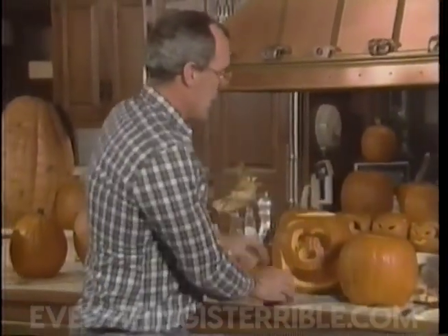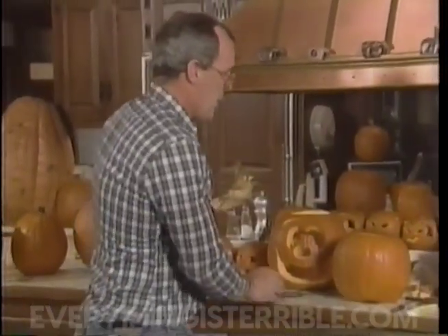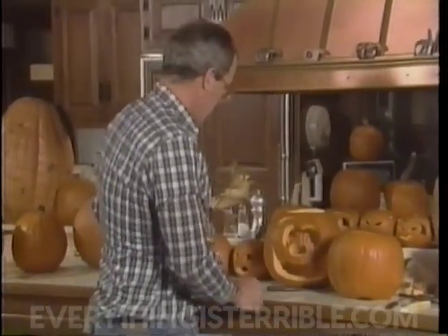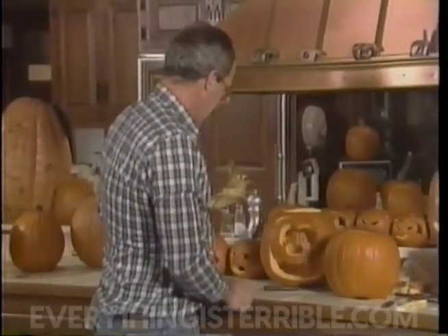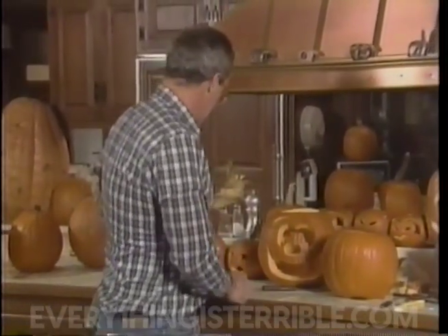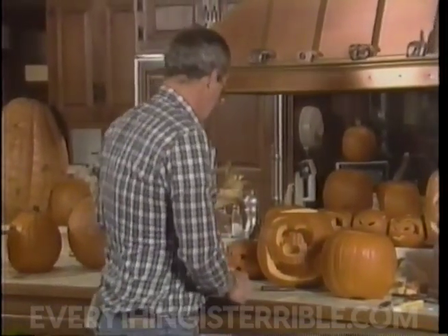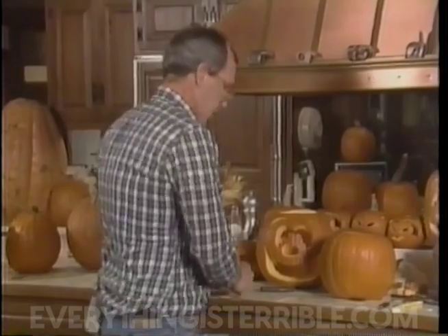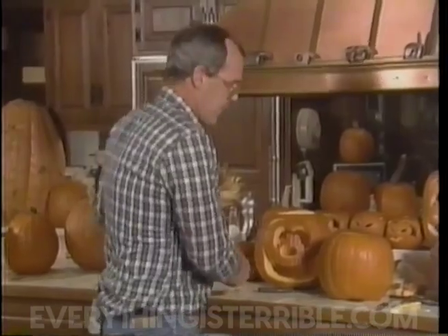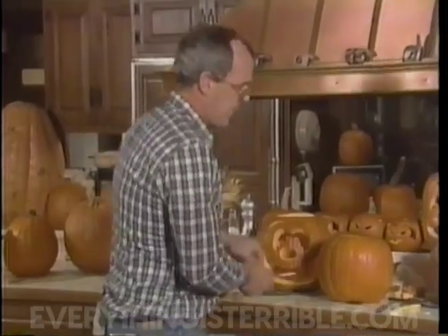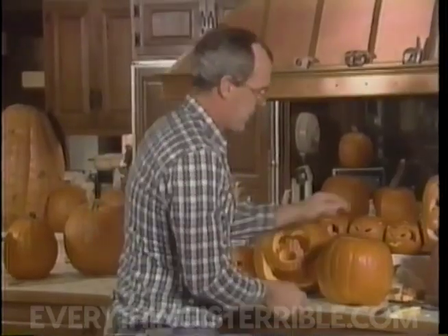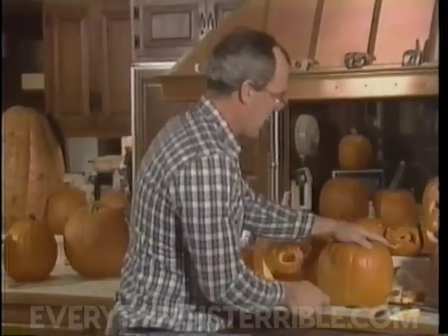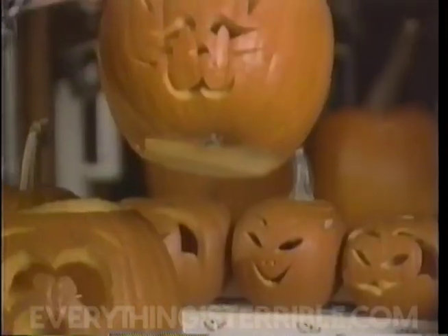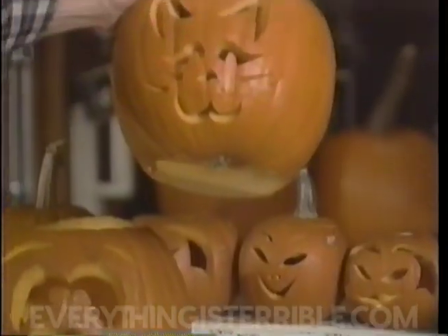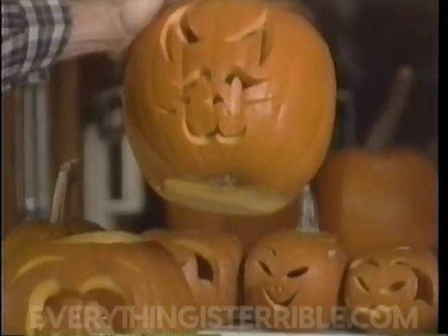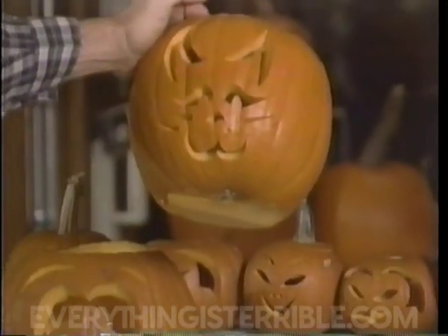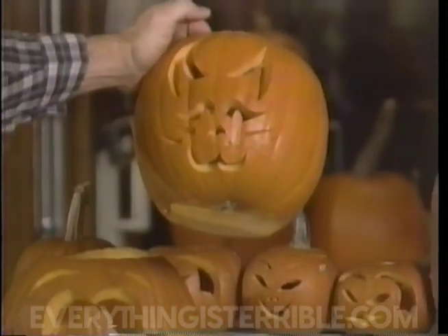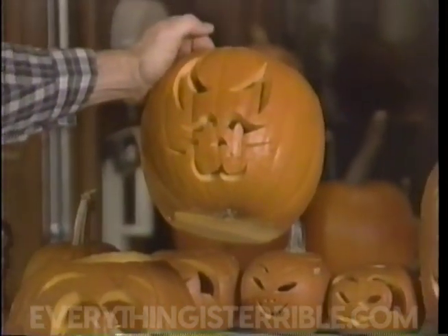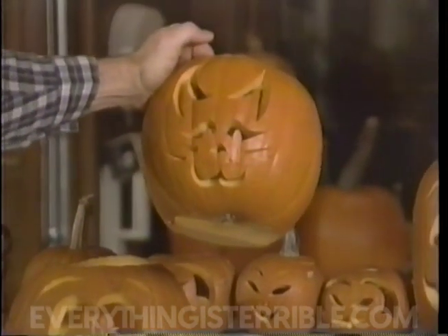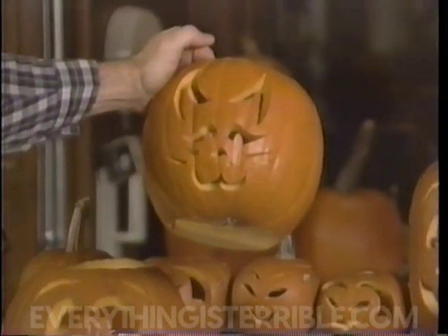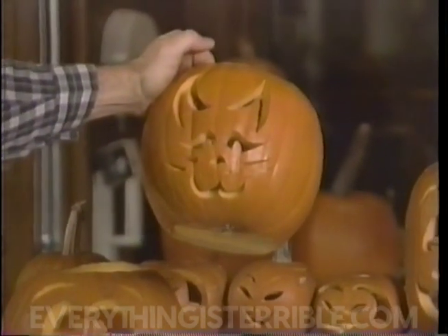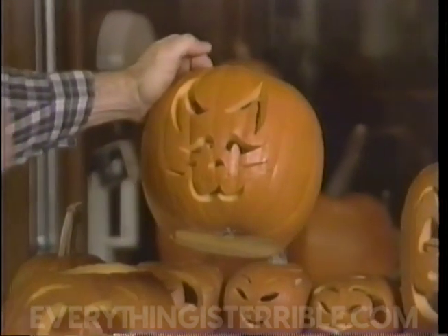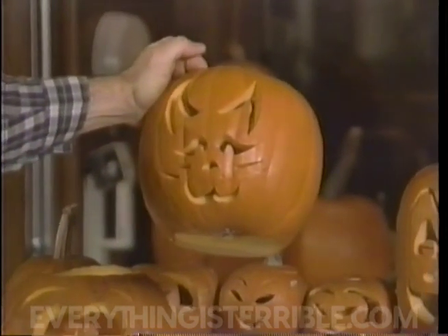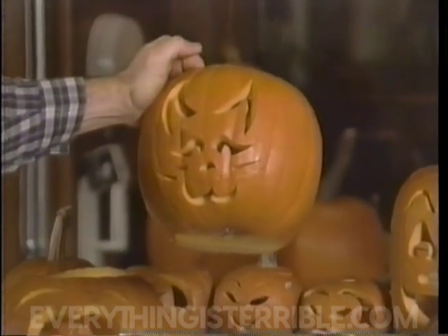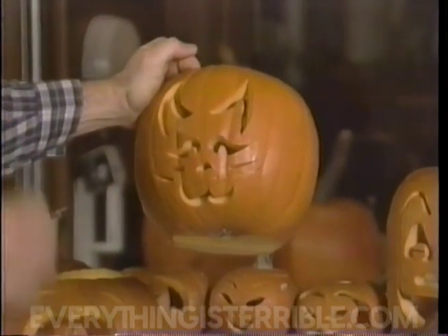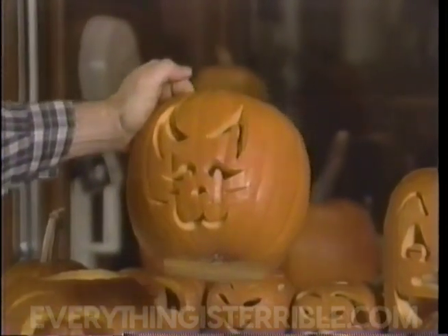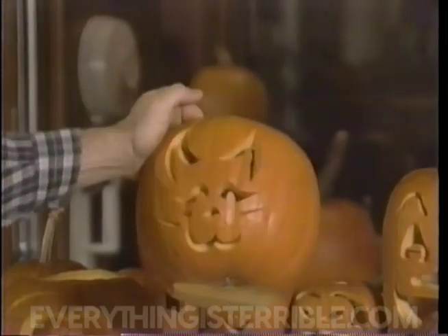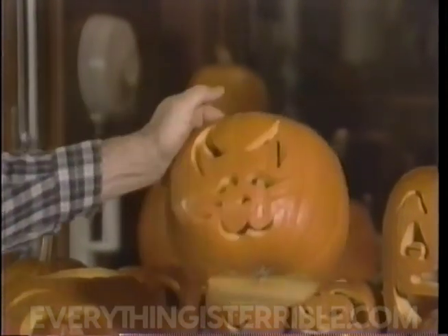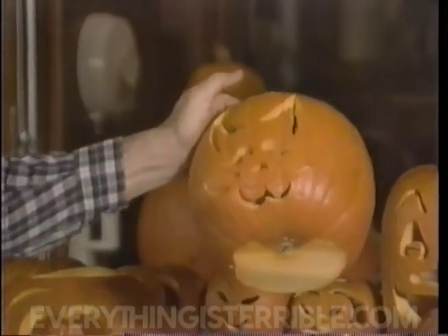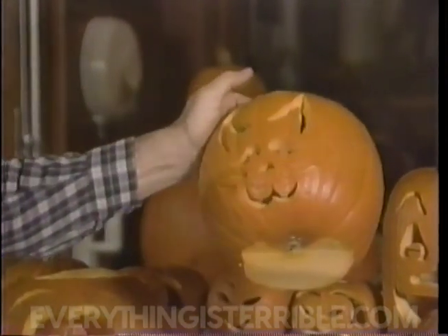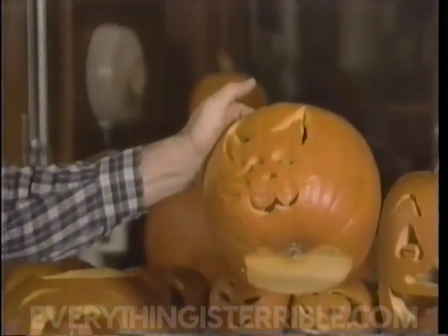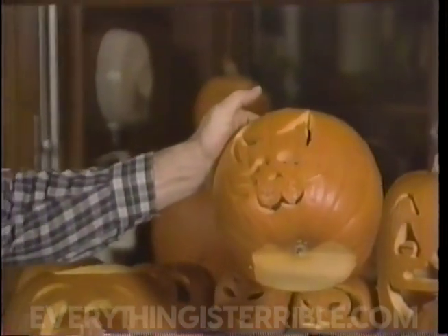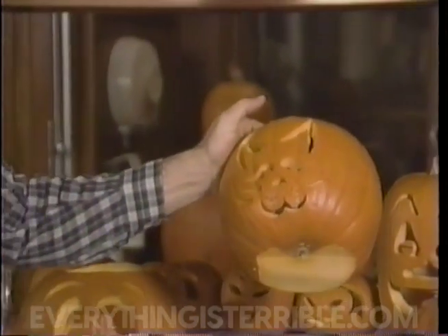Now we'll put a cat in here, with curved ears.